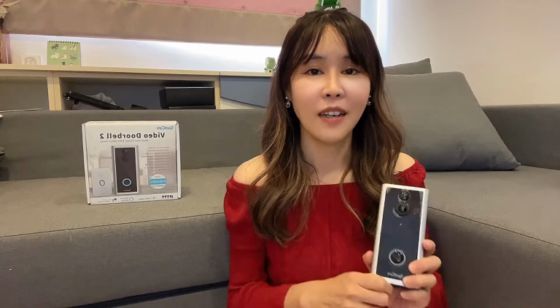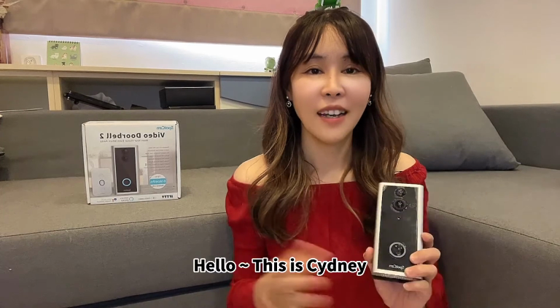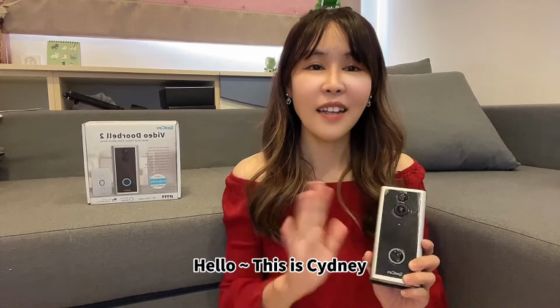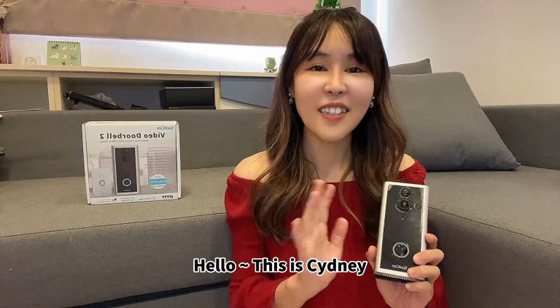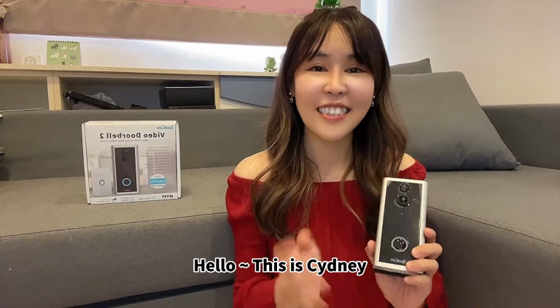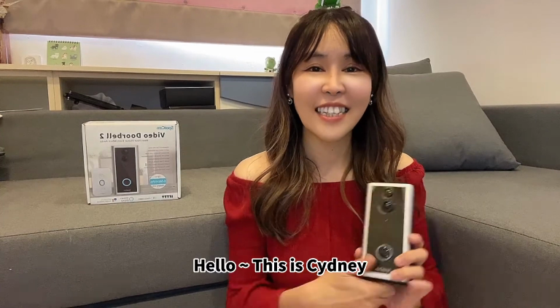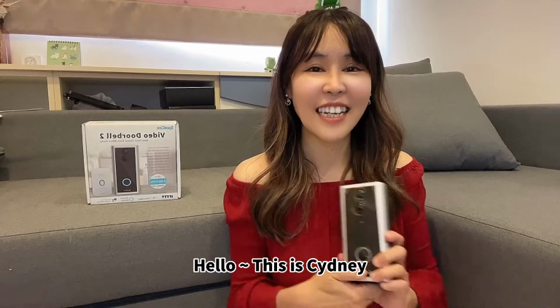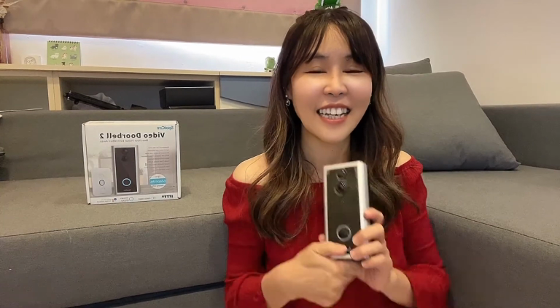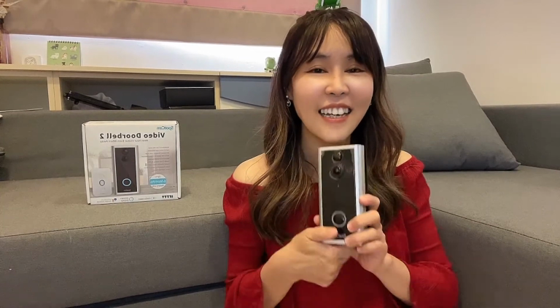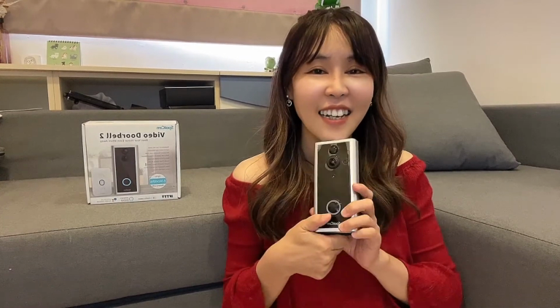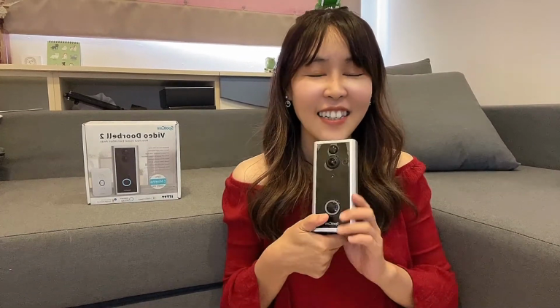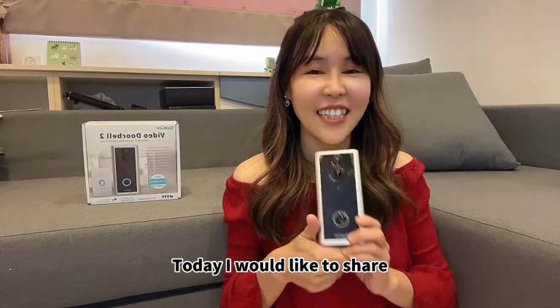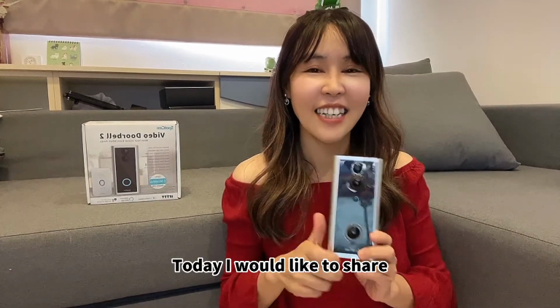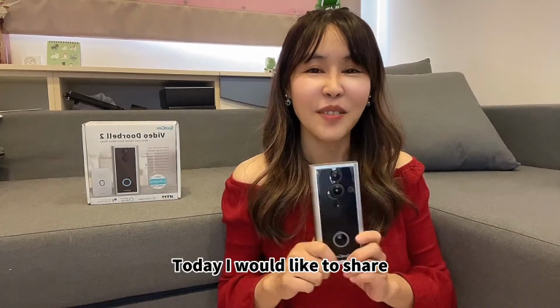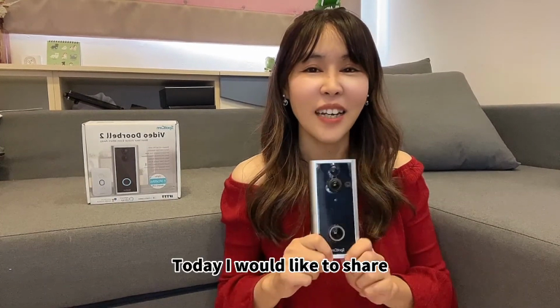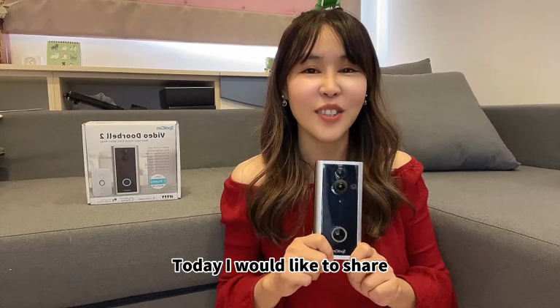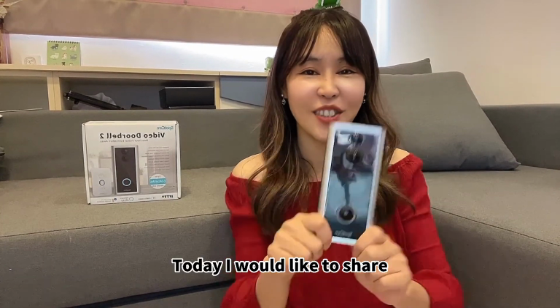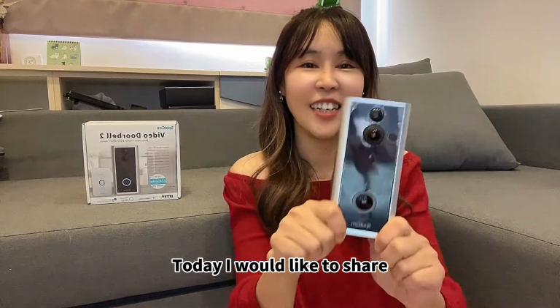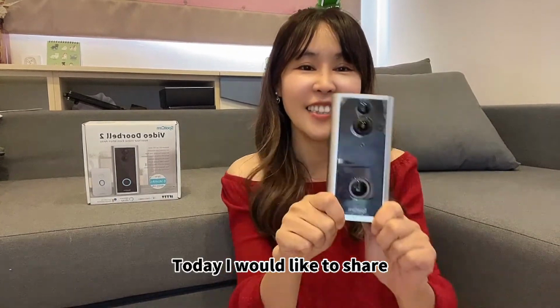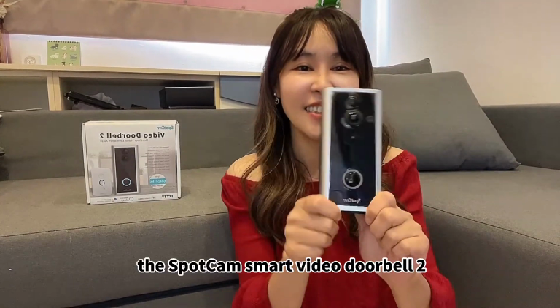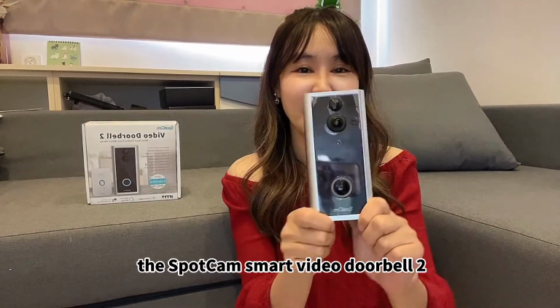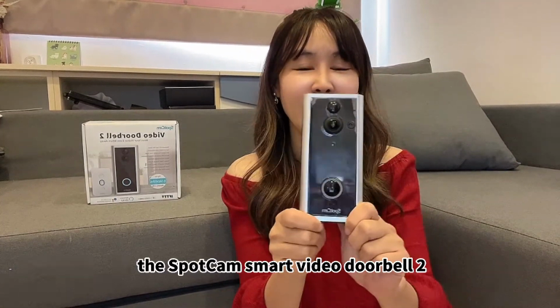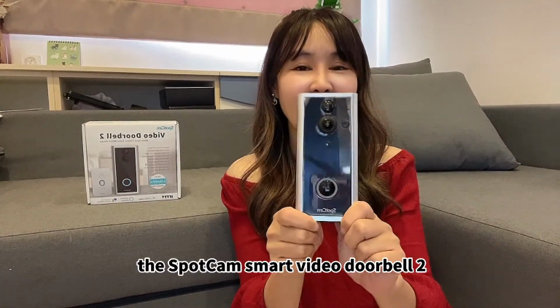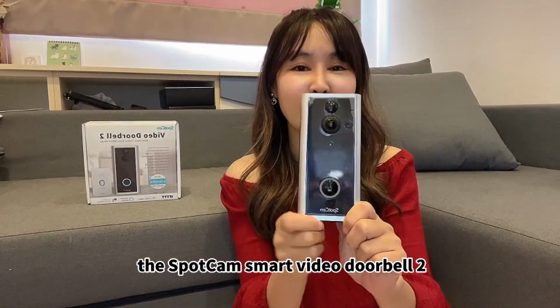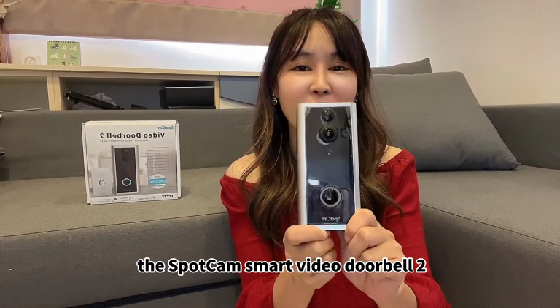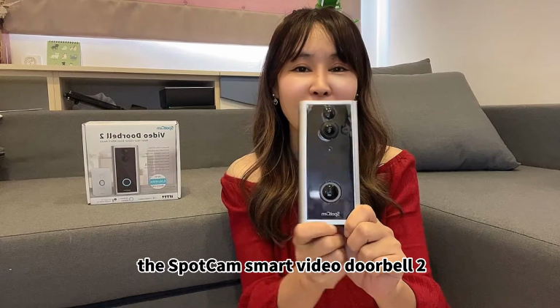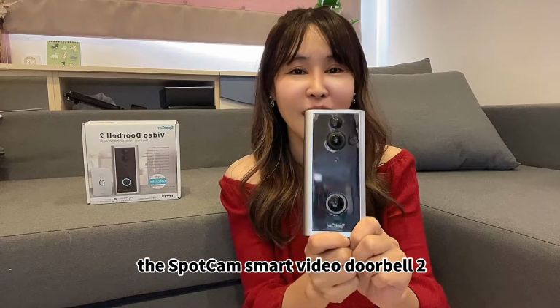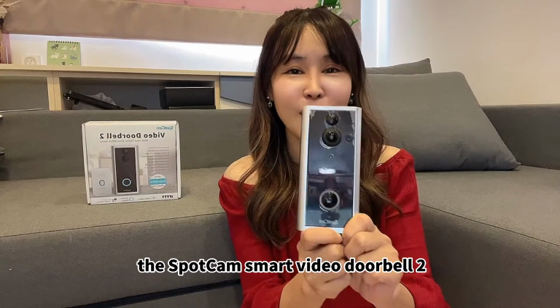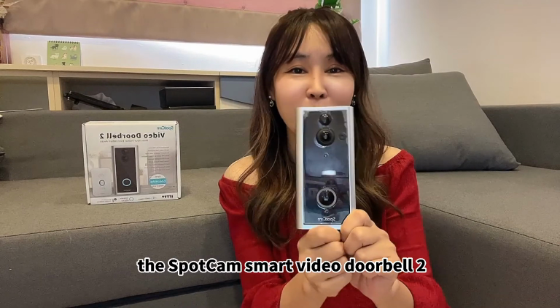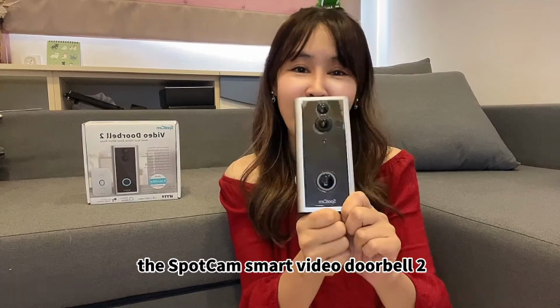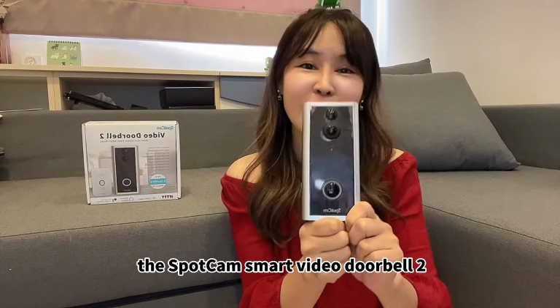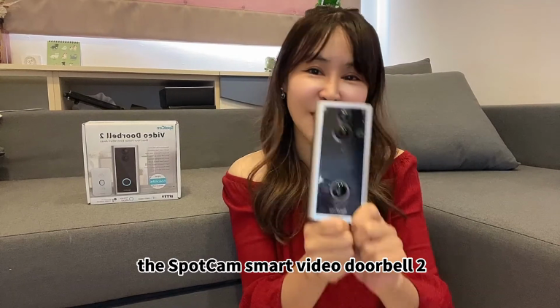Hello everyone! Today I would like to share the Sparken smart video doorbell tool.